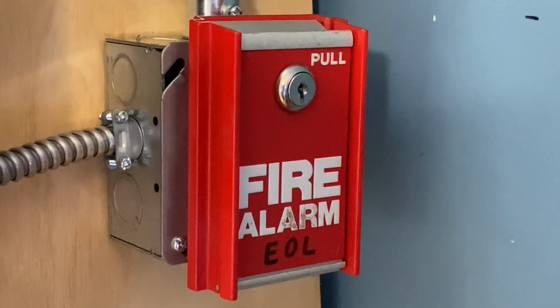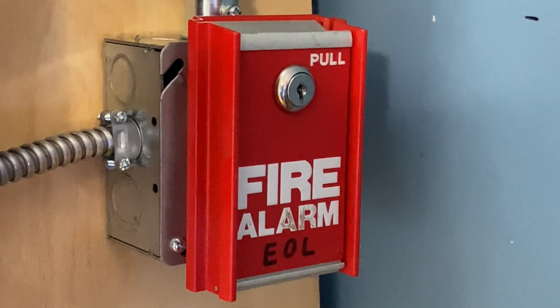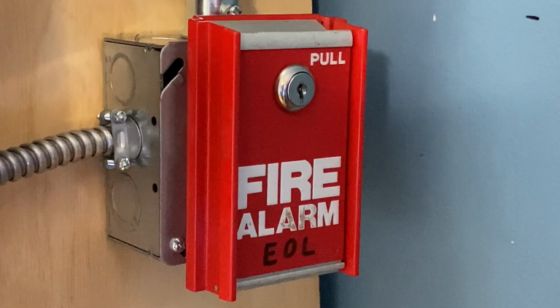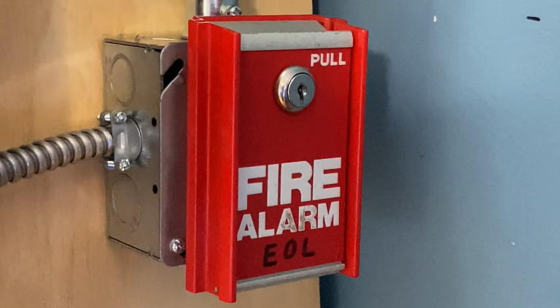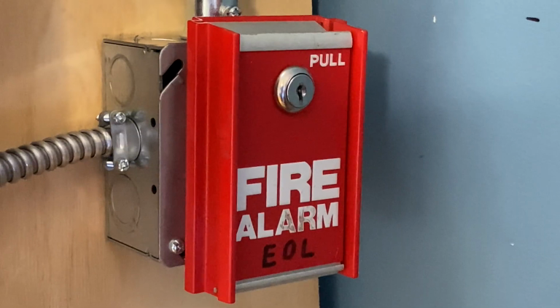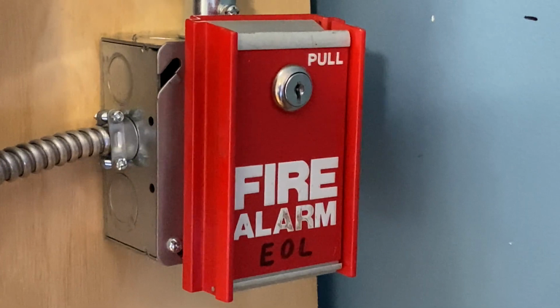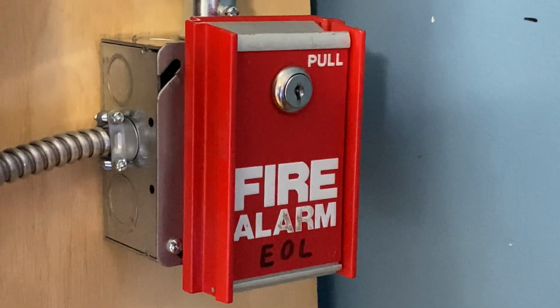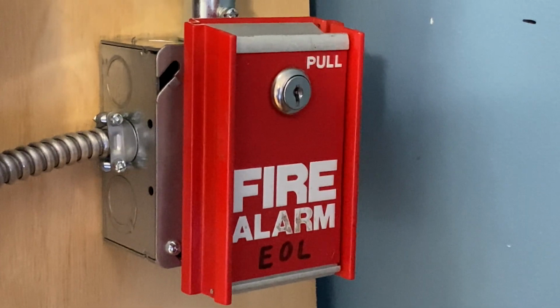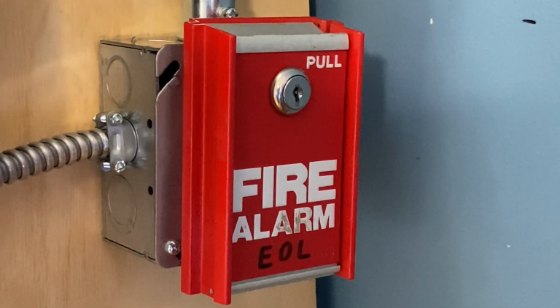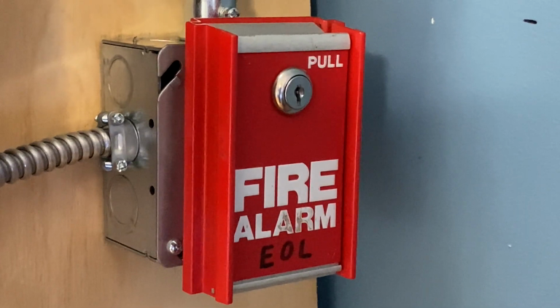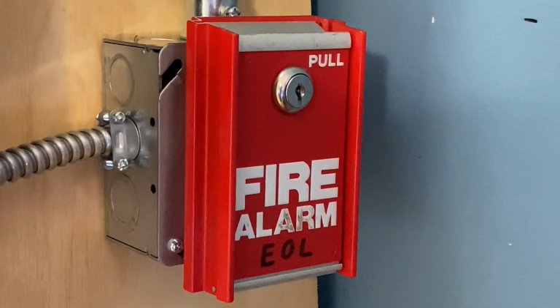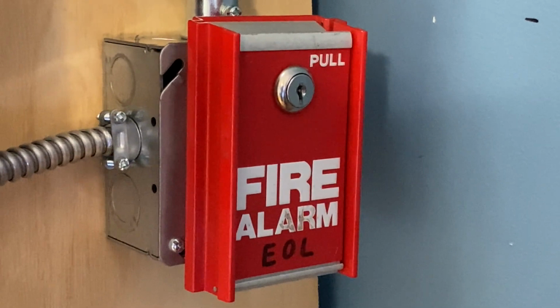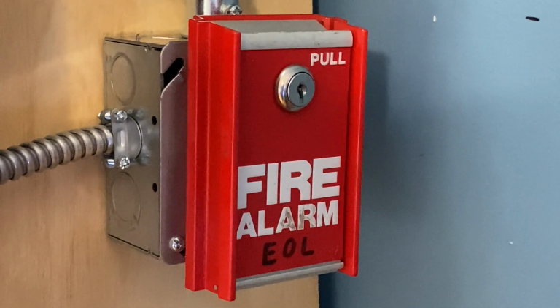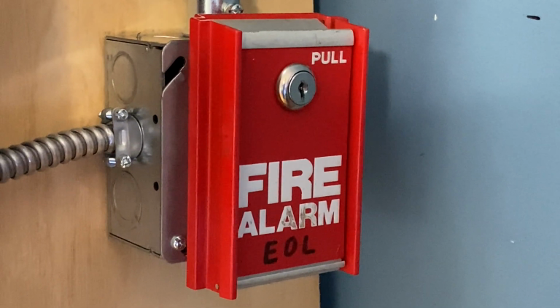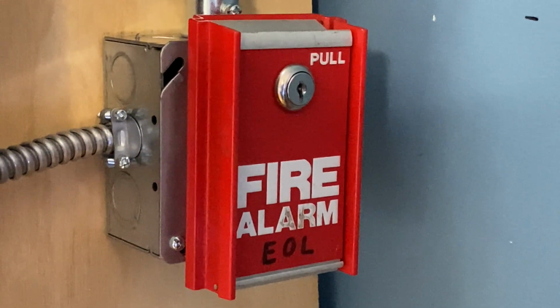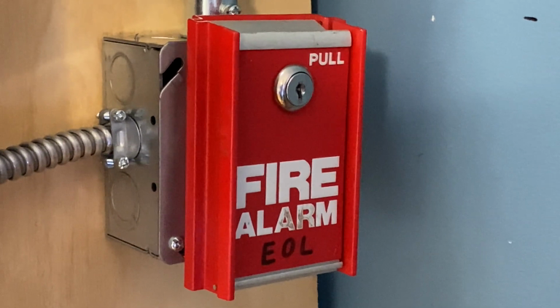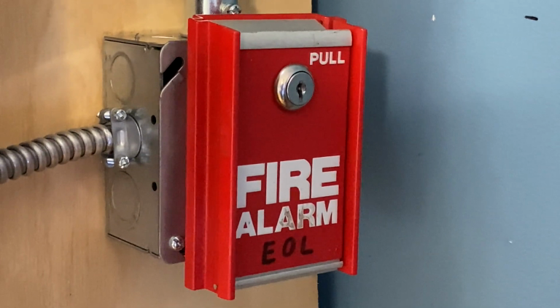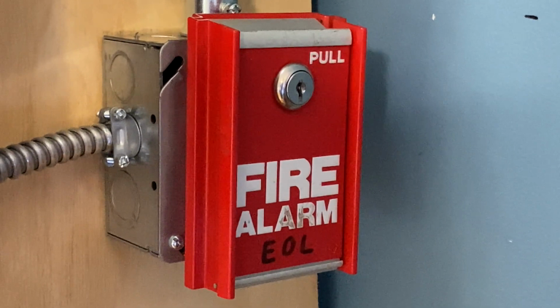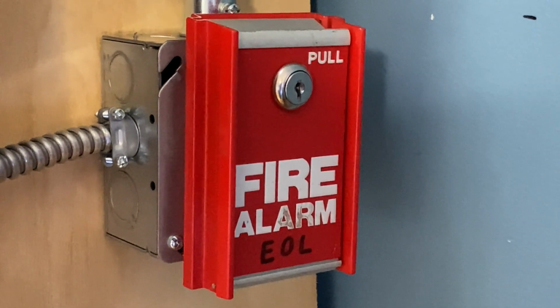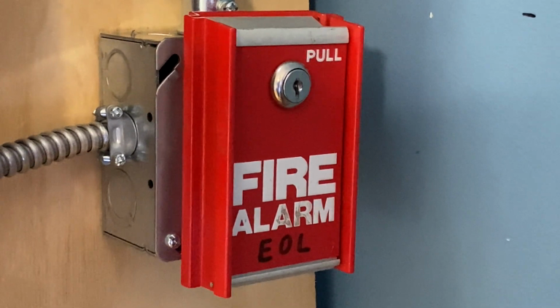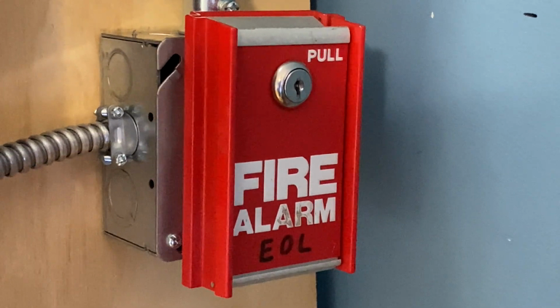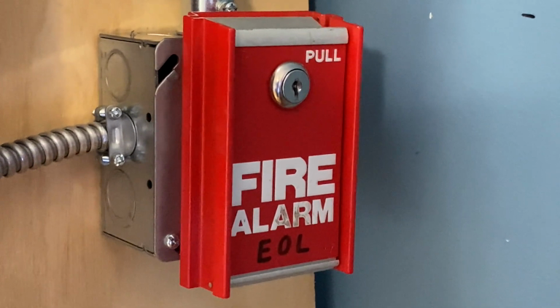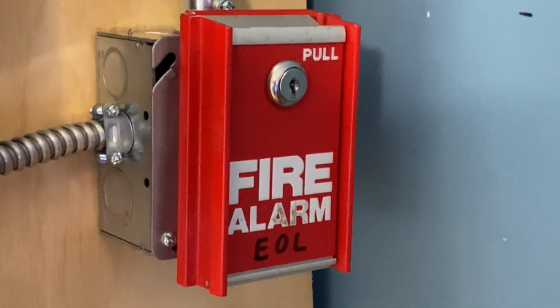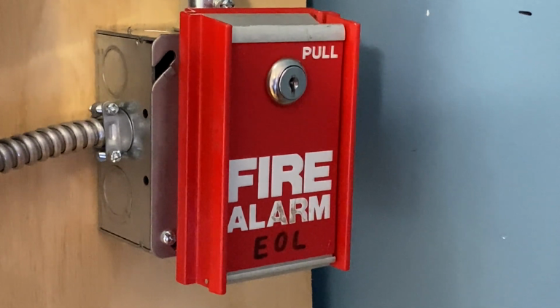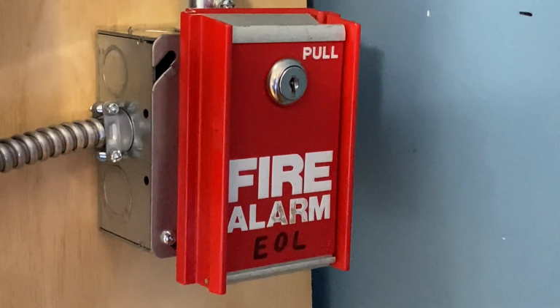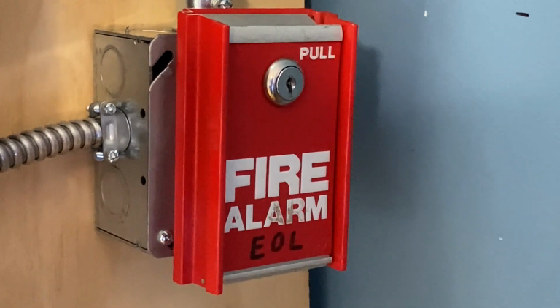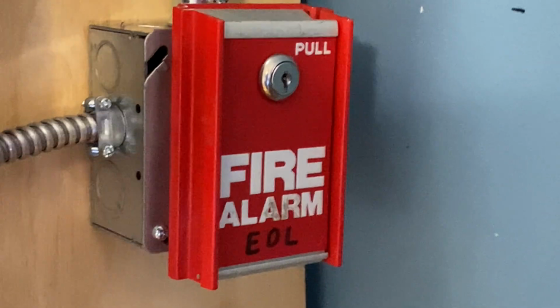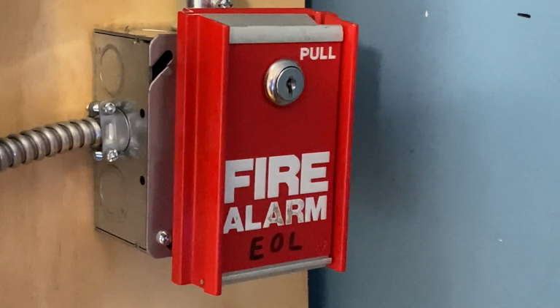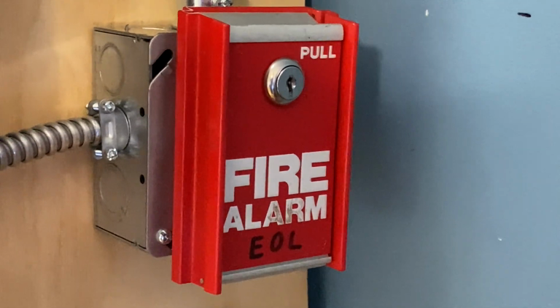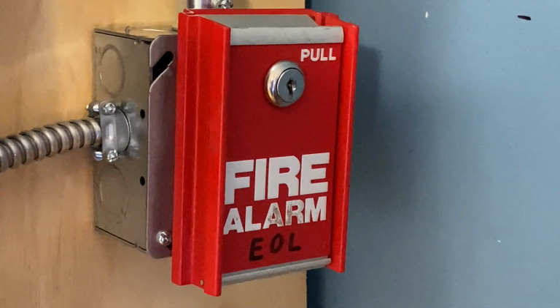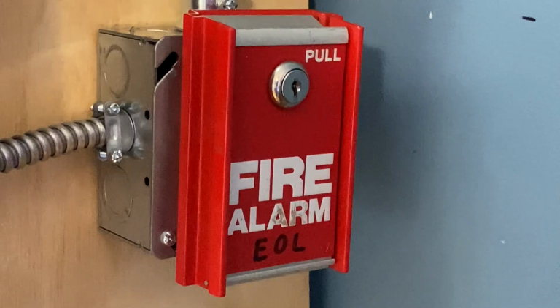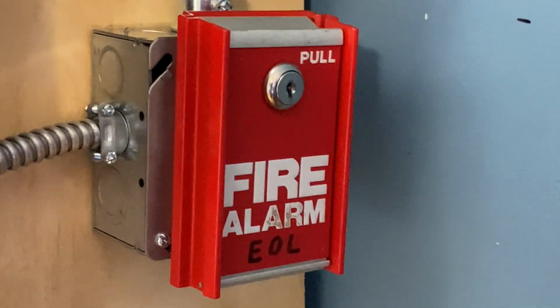Alright, to finish off today's test, I'm going to go ahead and pull the FCI pull station. Here we go.